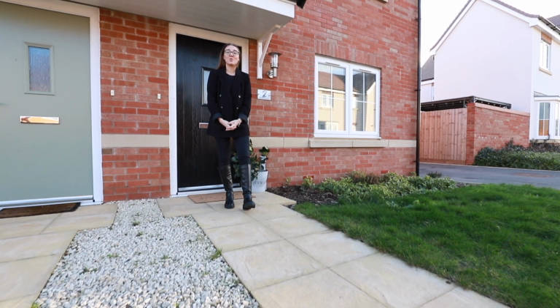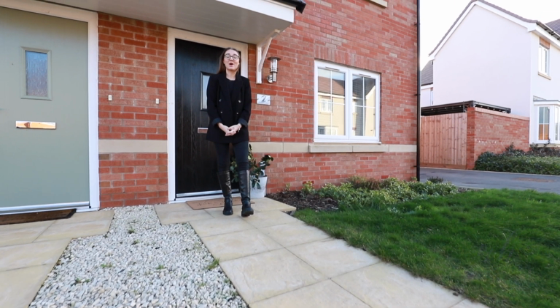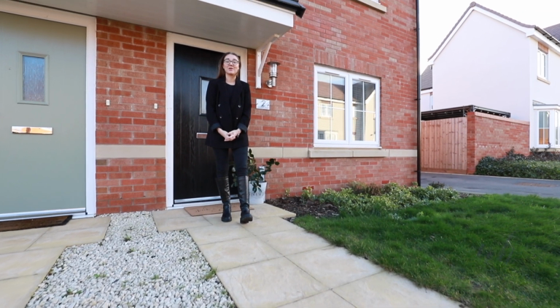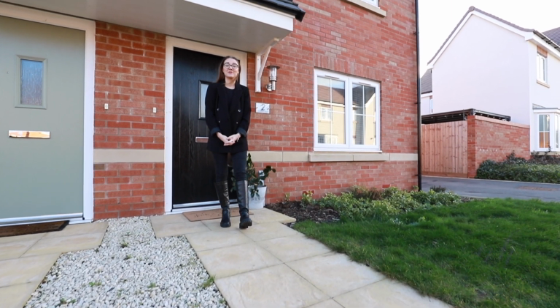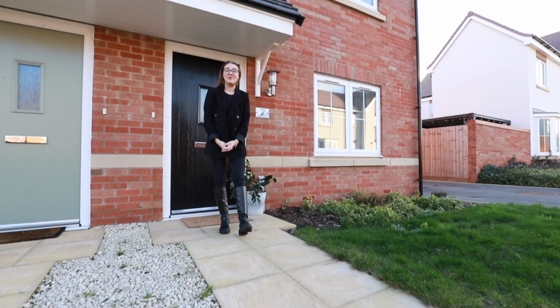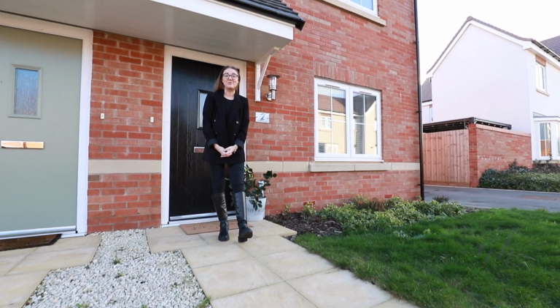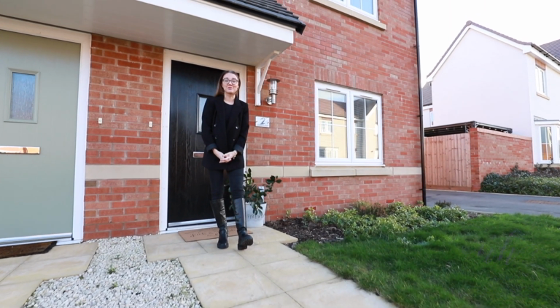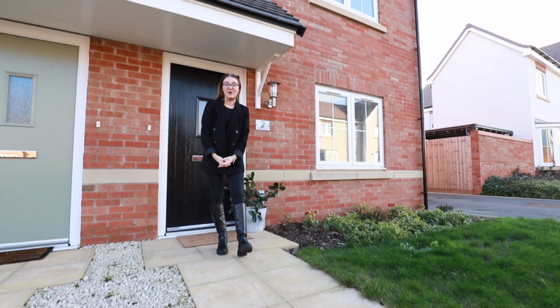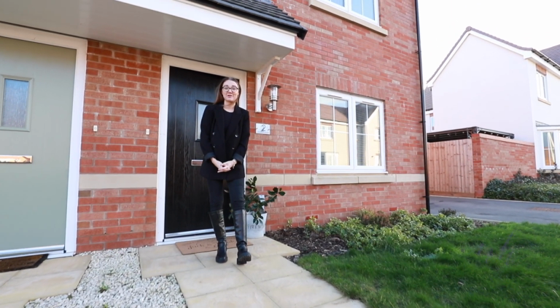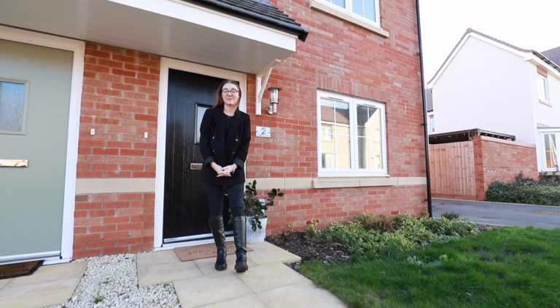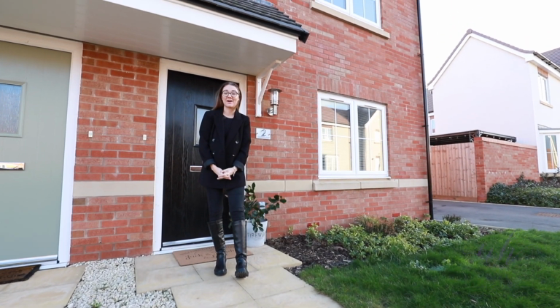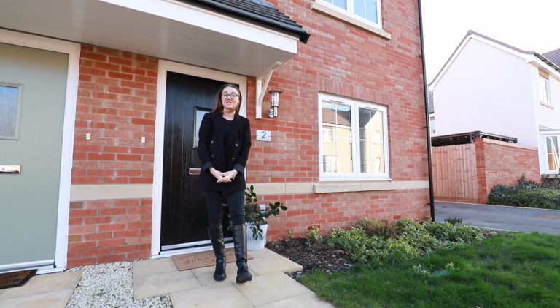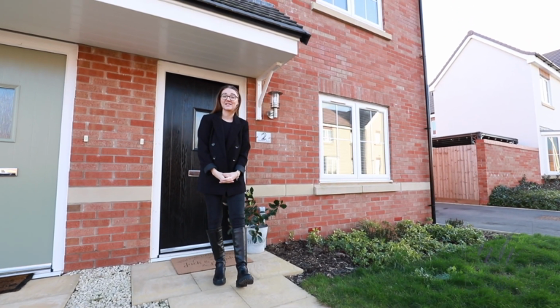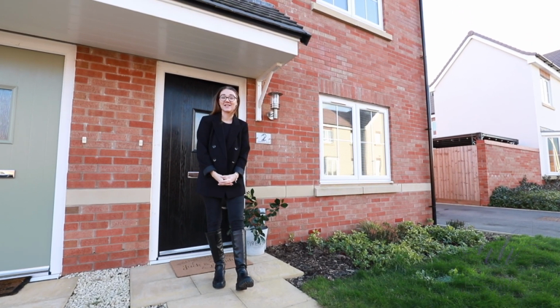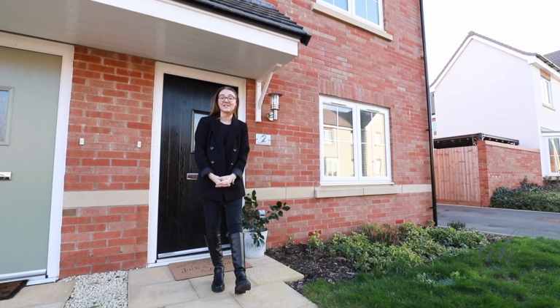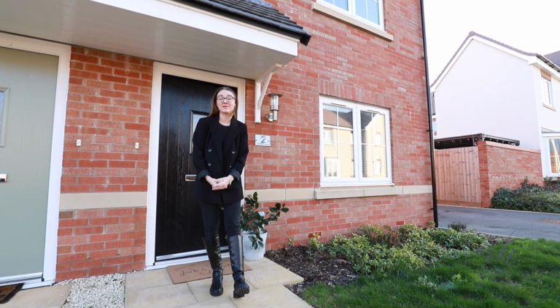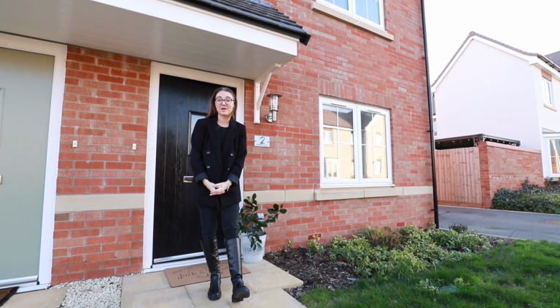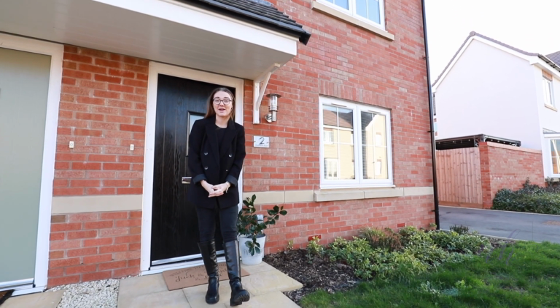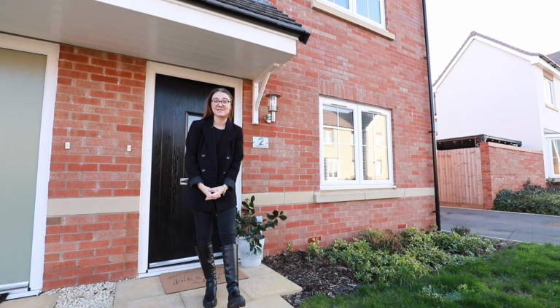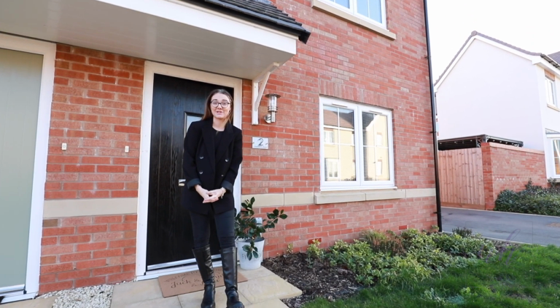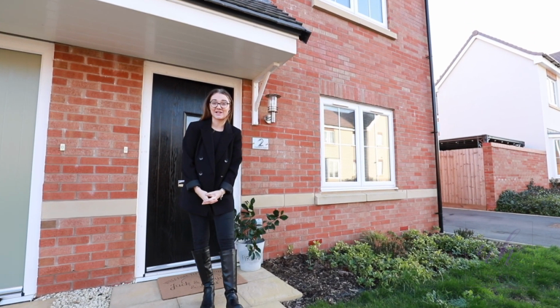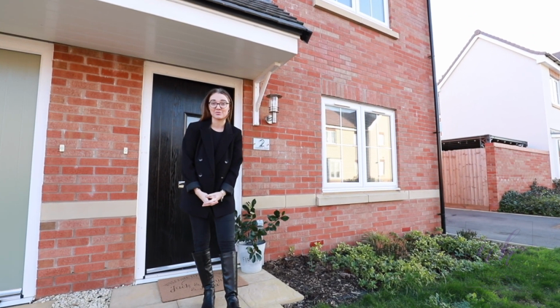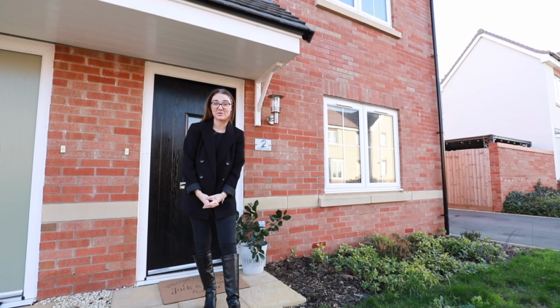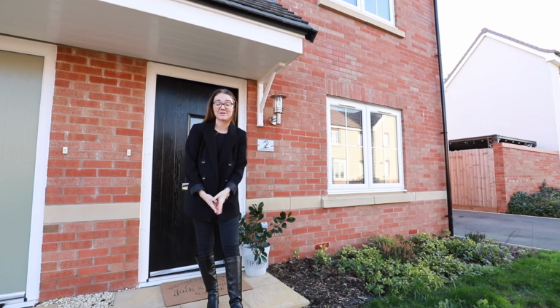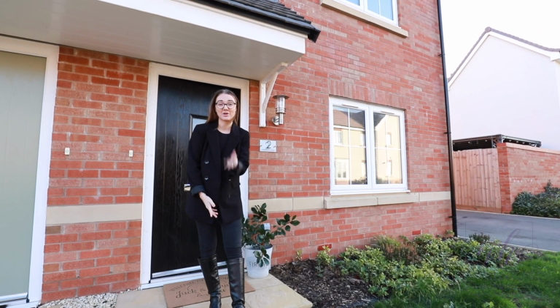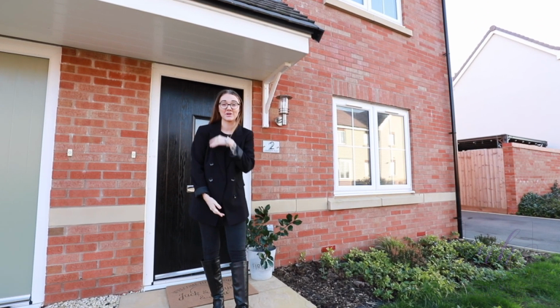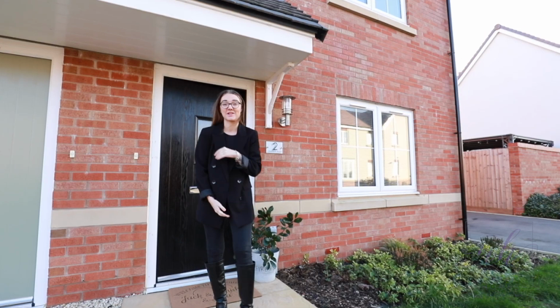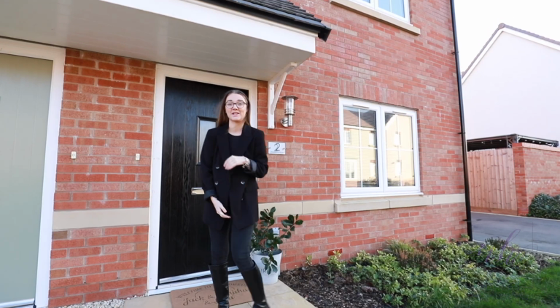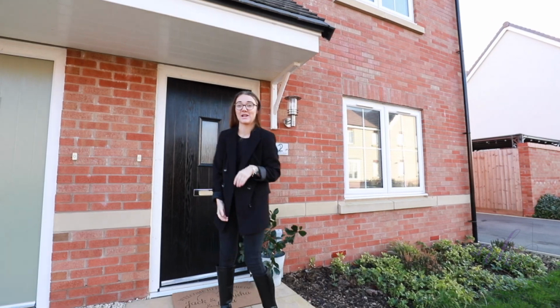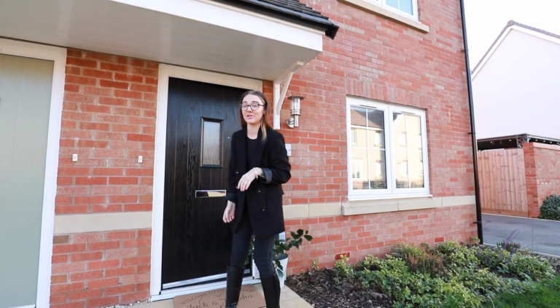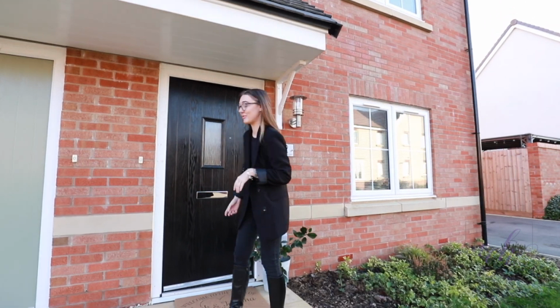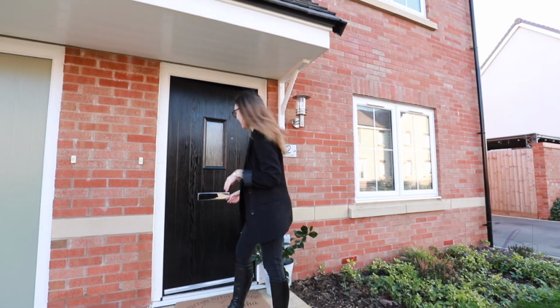Welcome to Halston Road where we have this fantastic three bed semi-detached property. Come on inside, we'll have a look around.